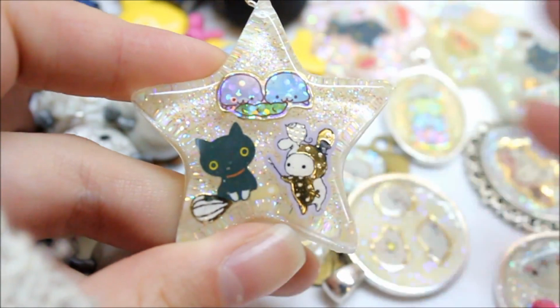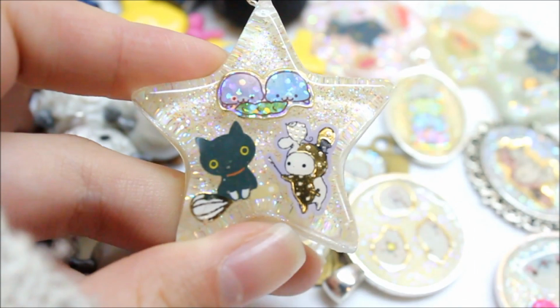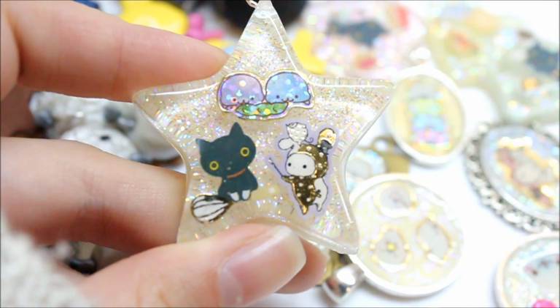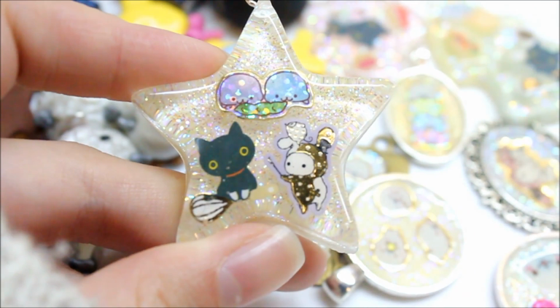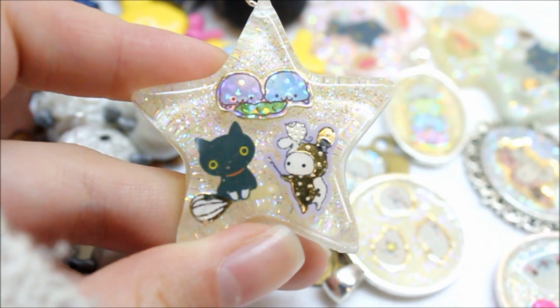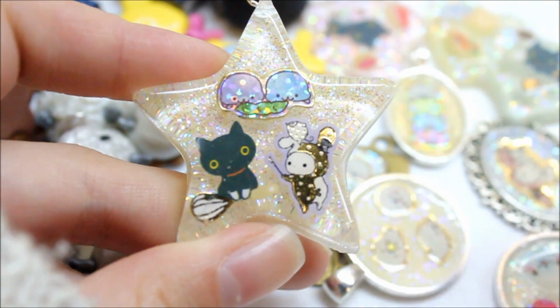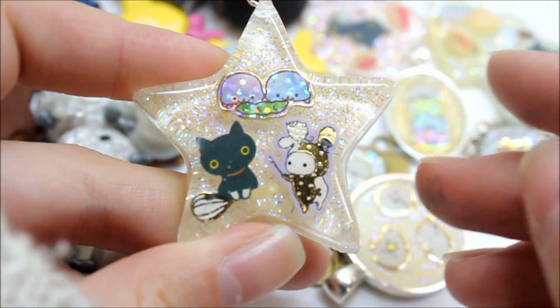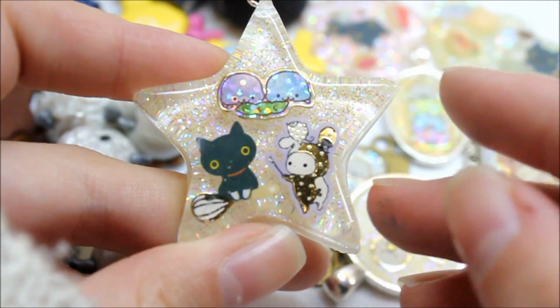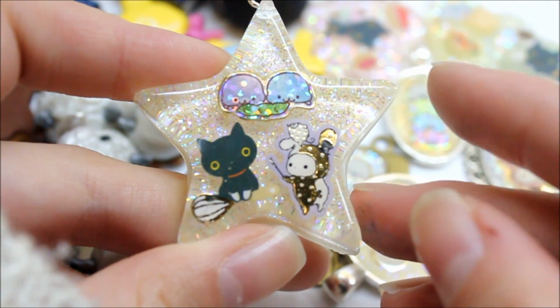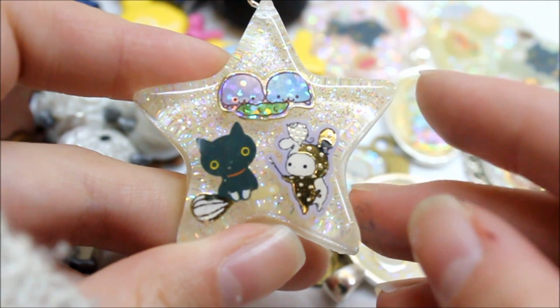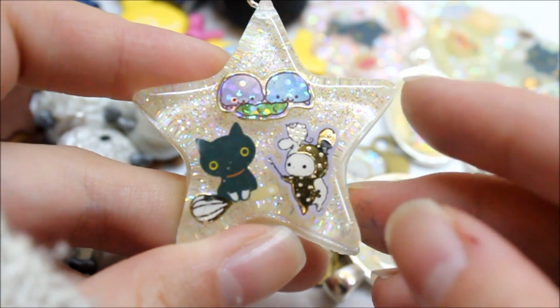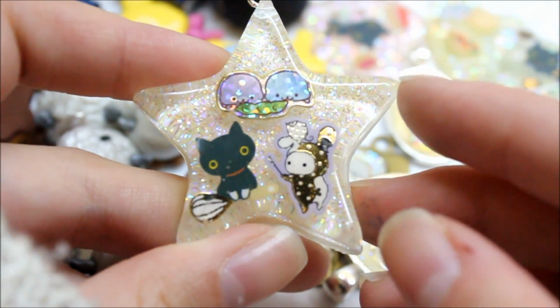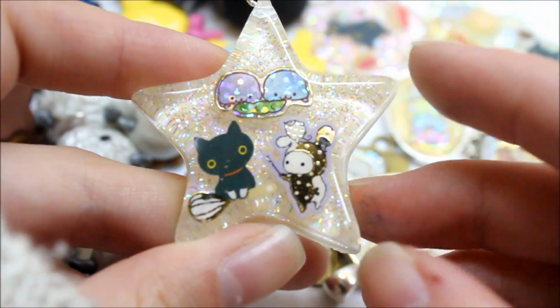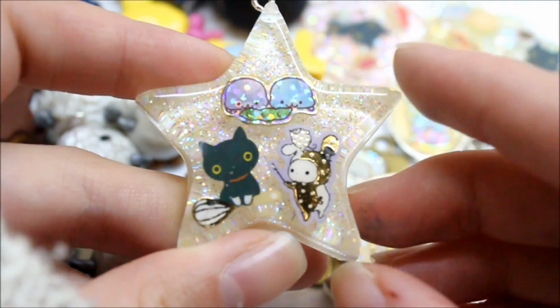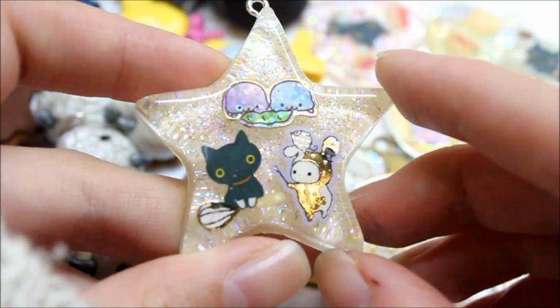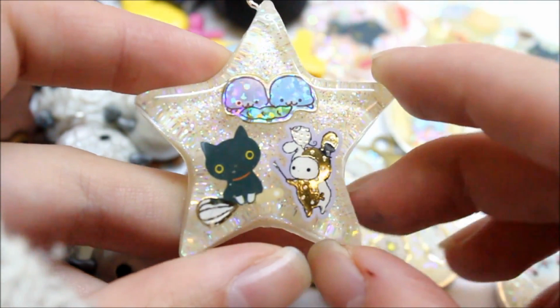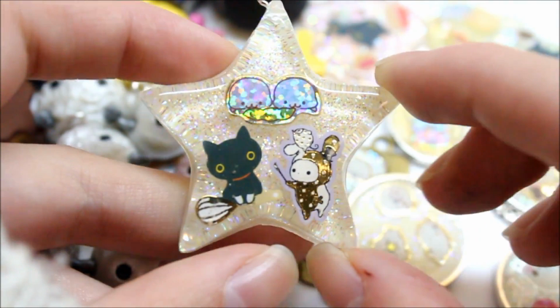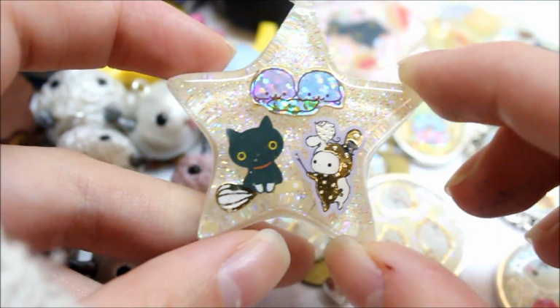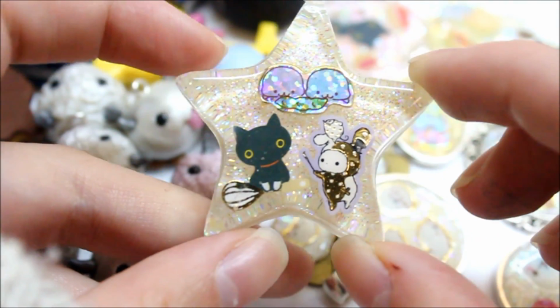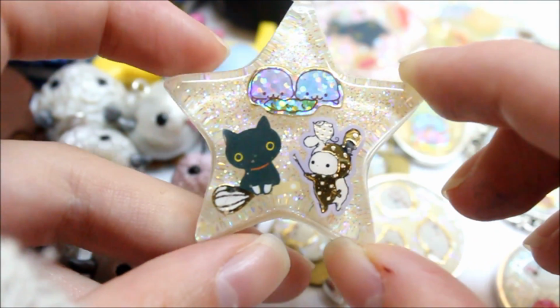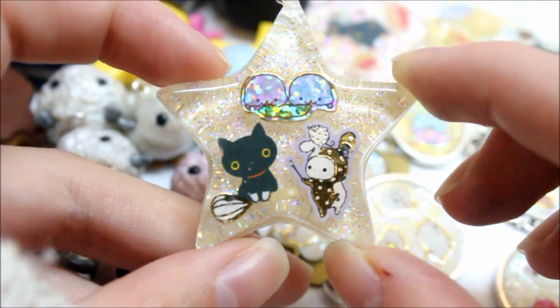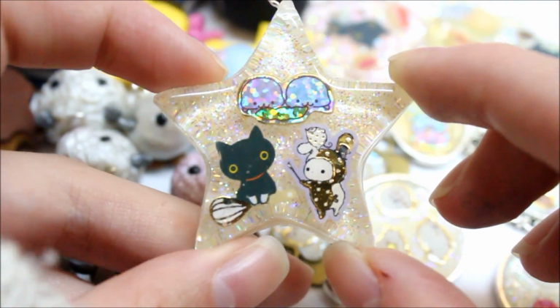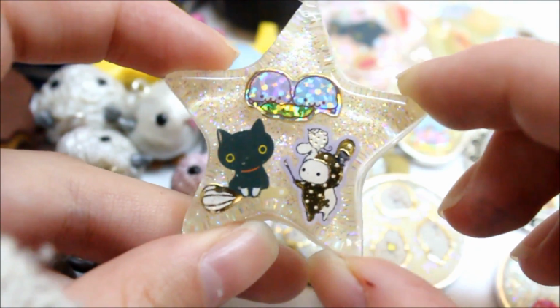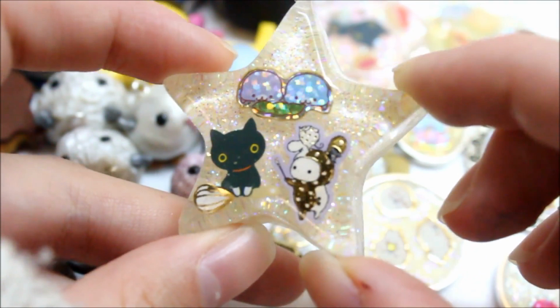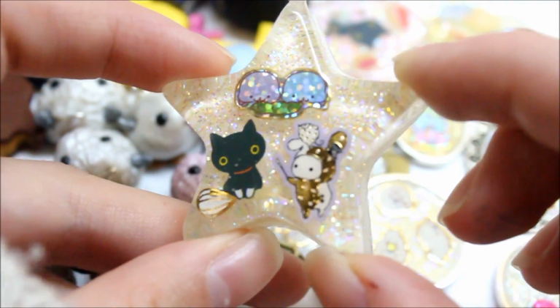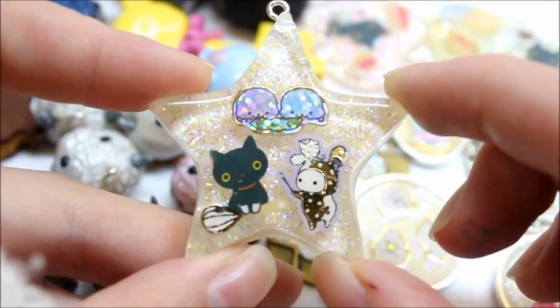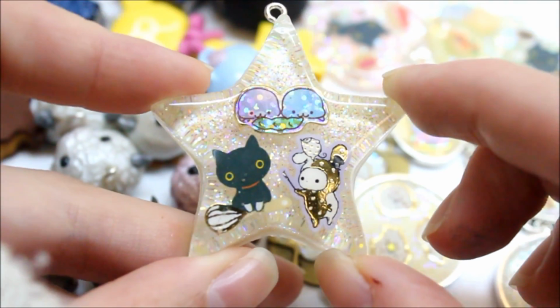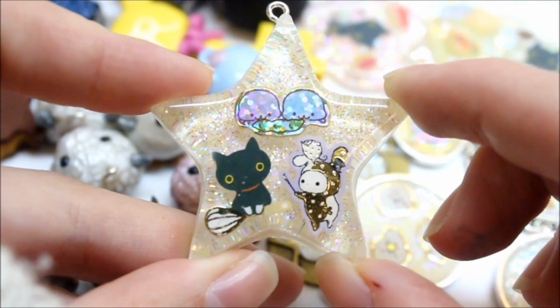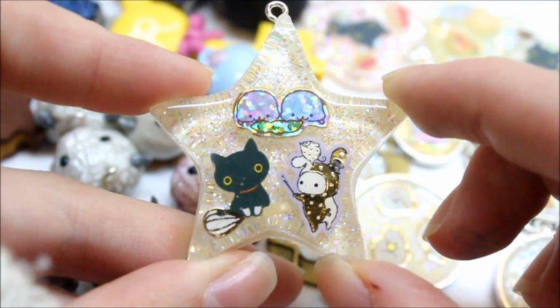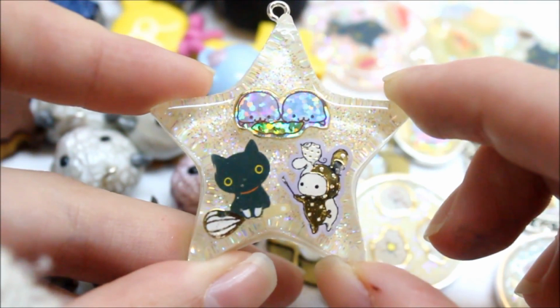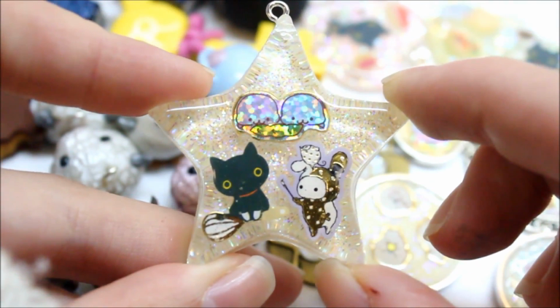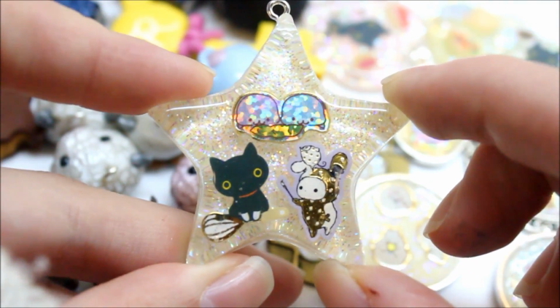So these resin pieces are my third batch of resin pieces ever, and I use EasyCast.